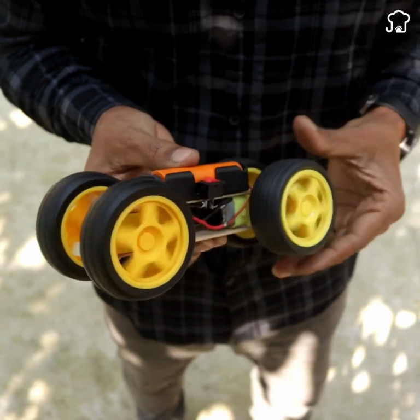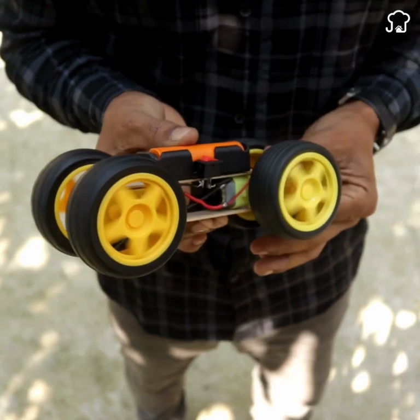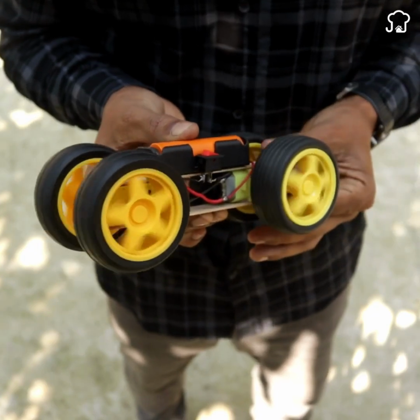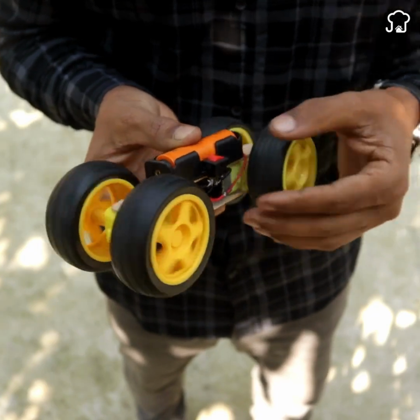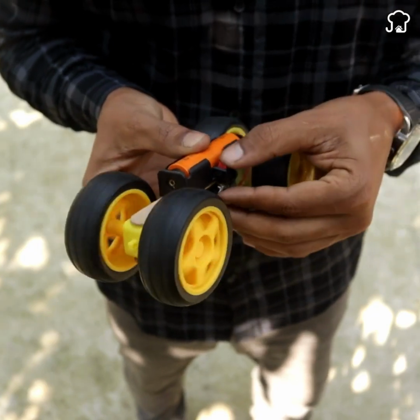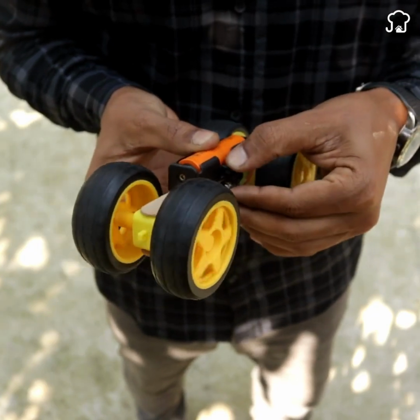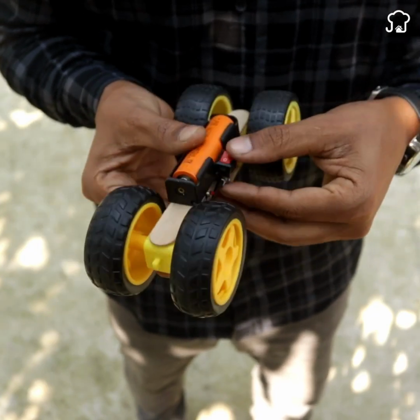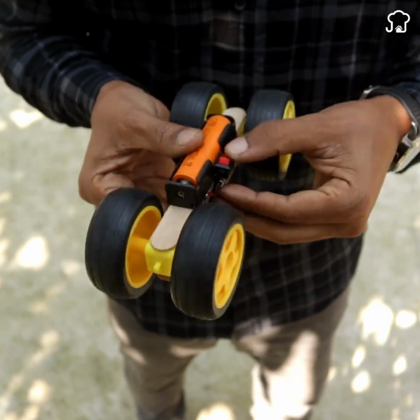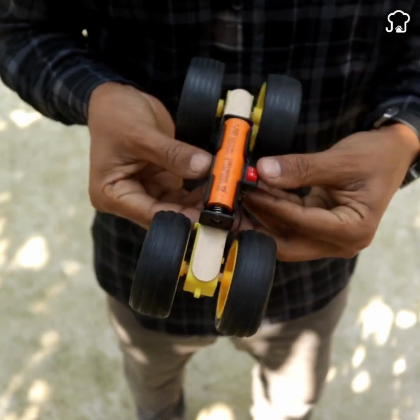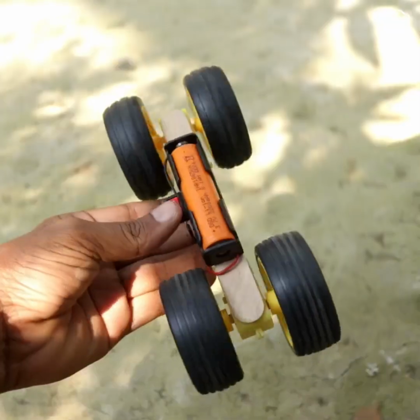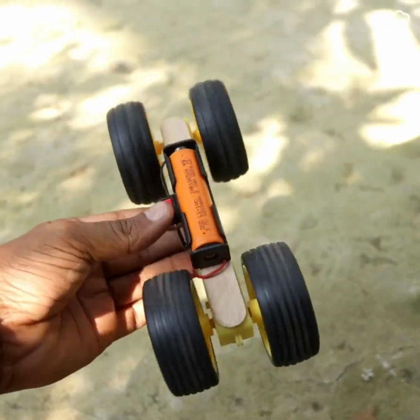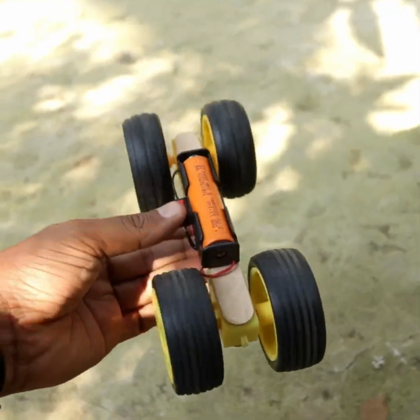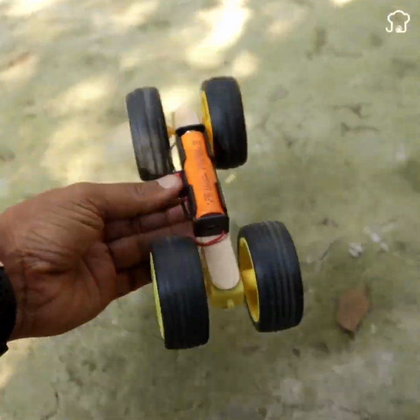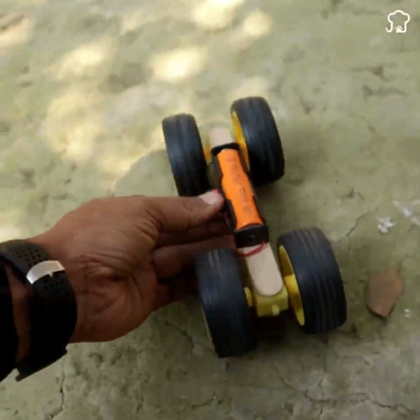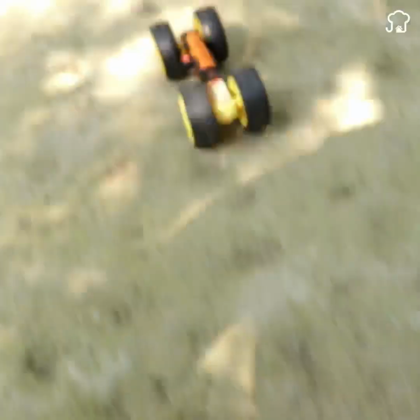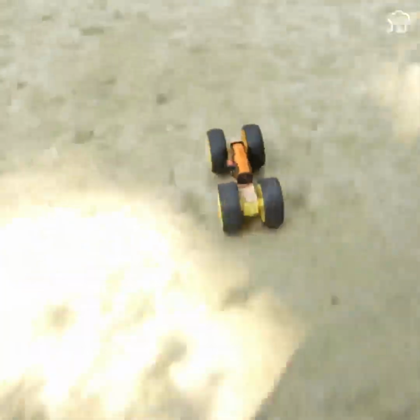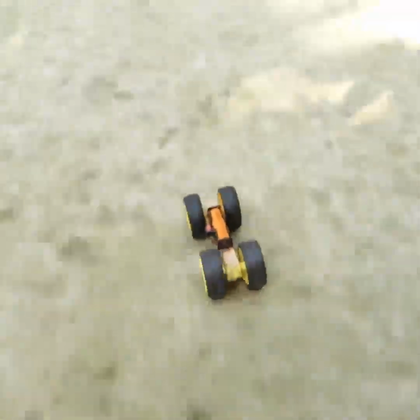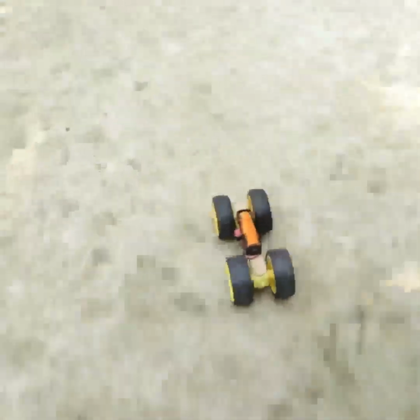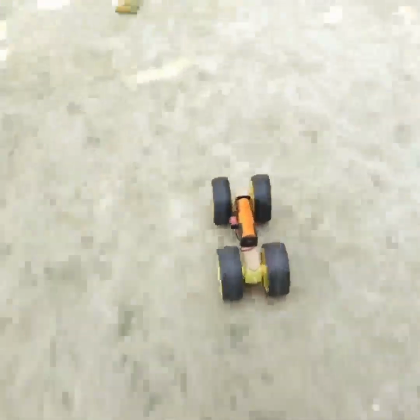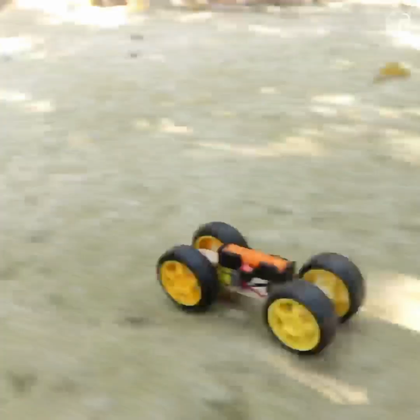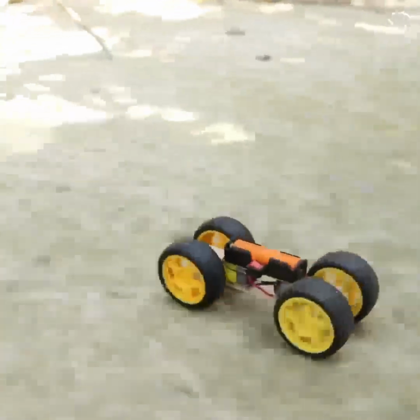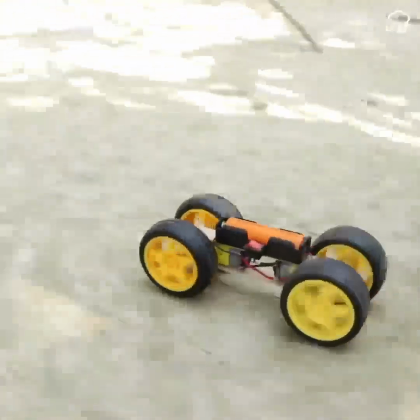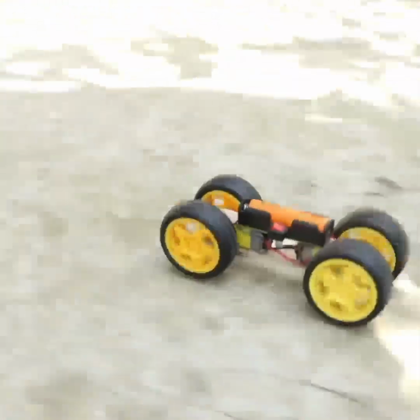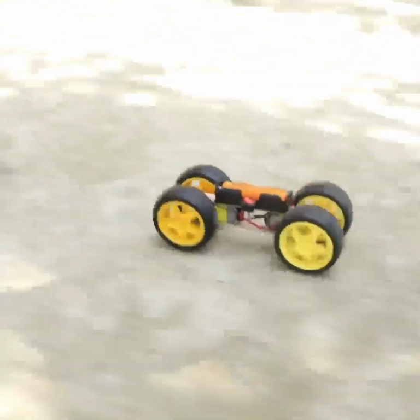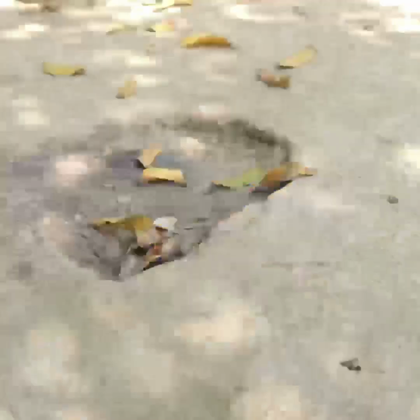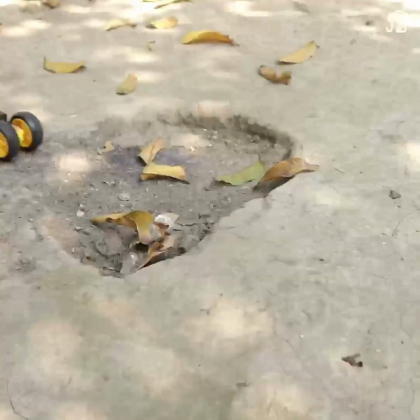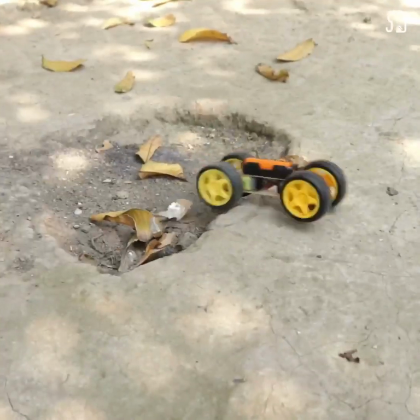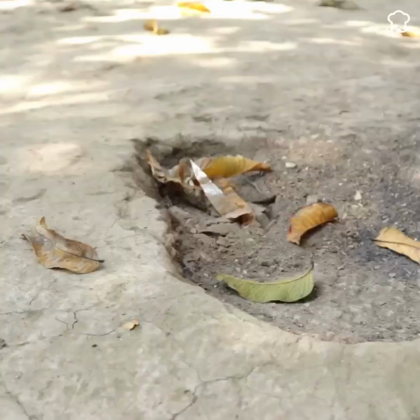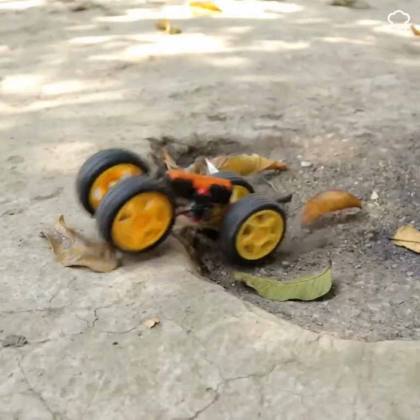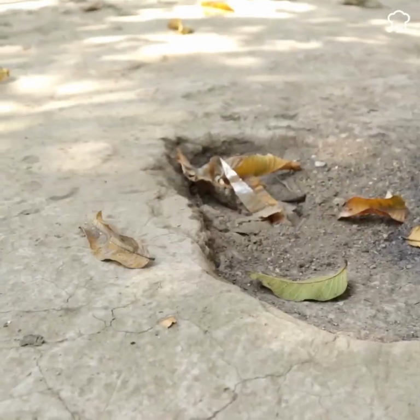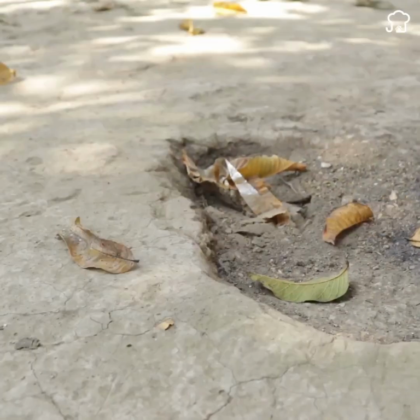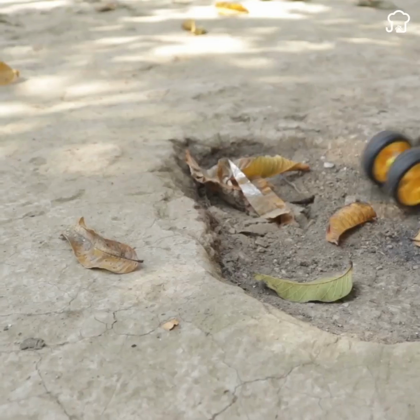Toy stores don't want you to know this. Learn how to make a motorized toy at home easily and quickly.